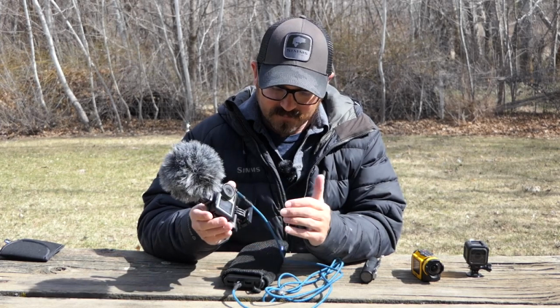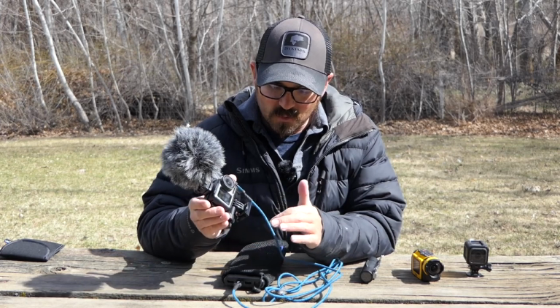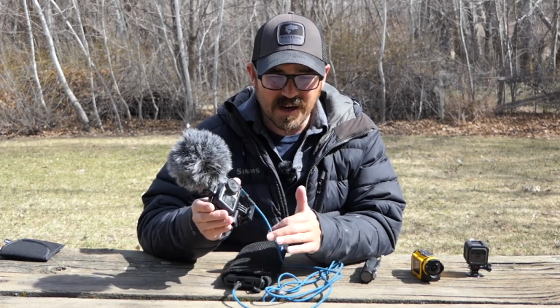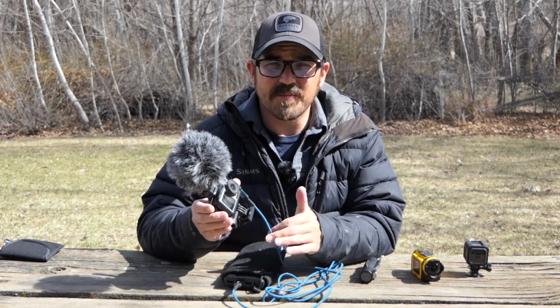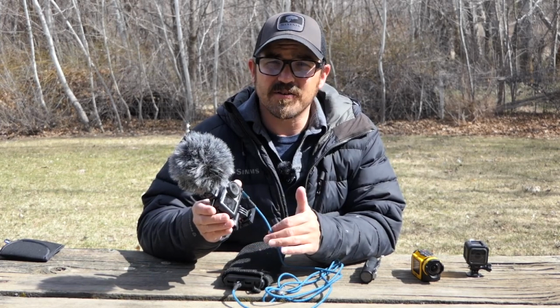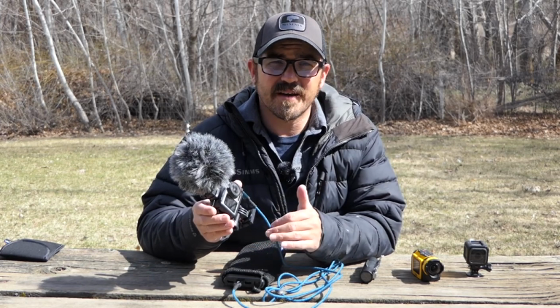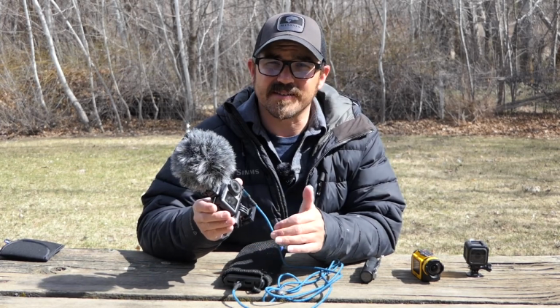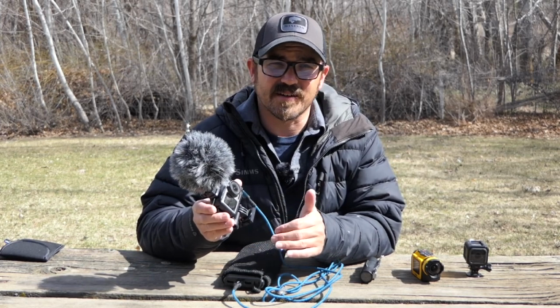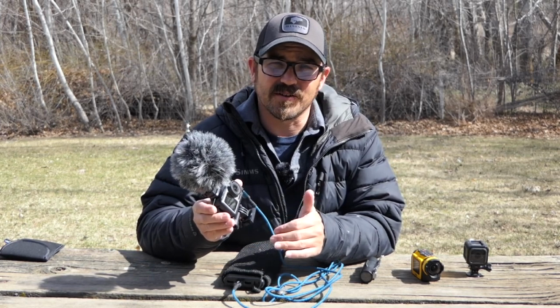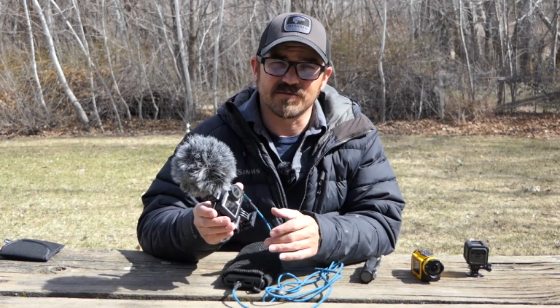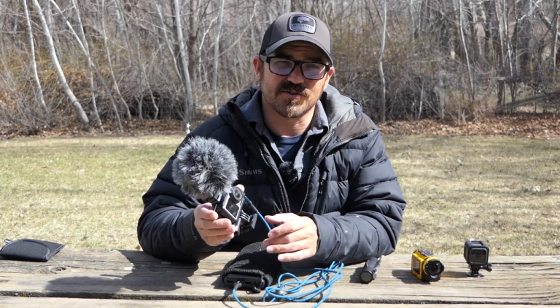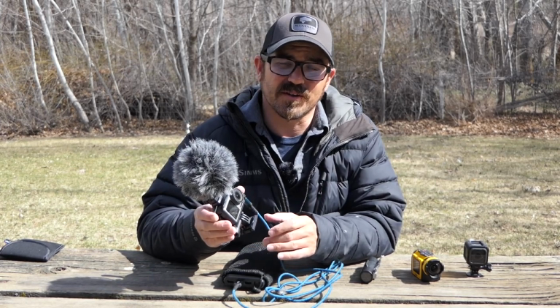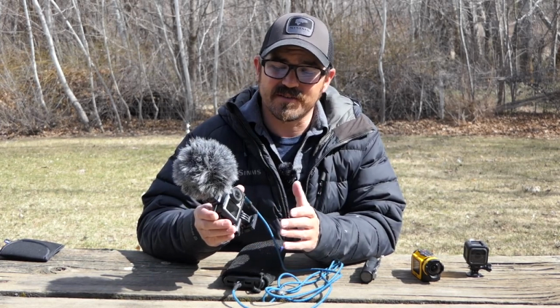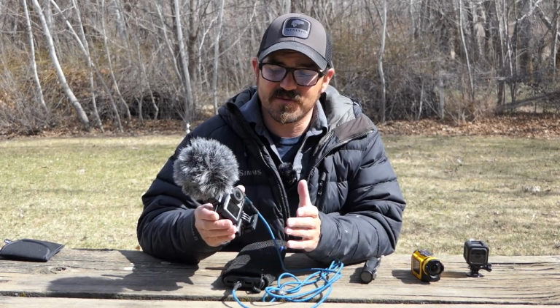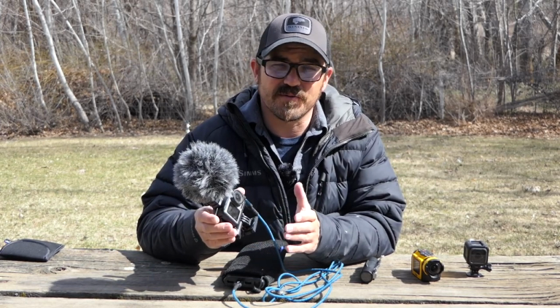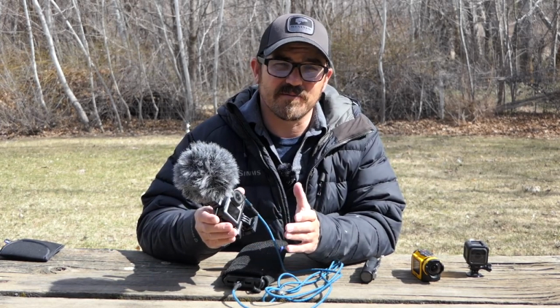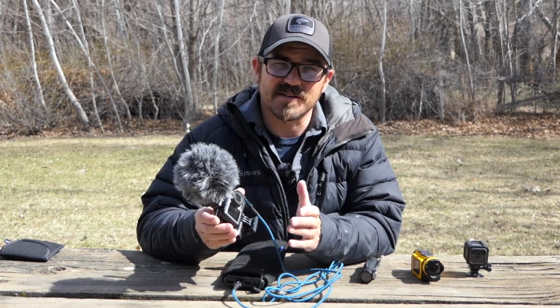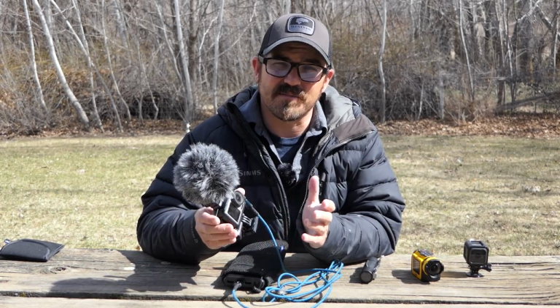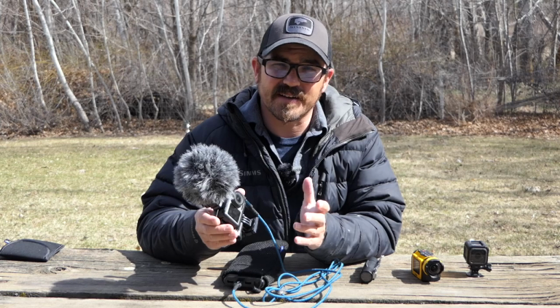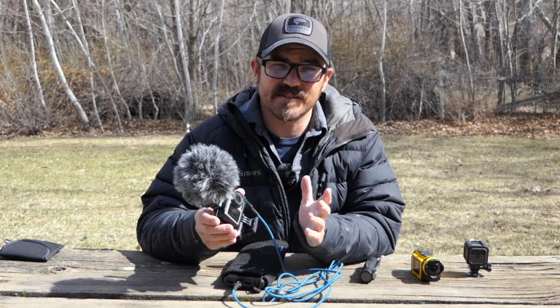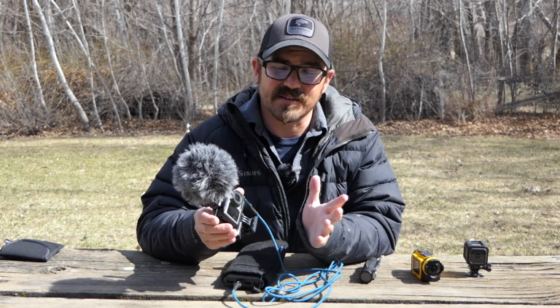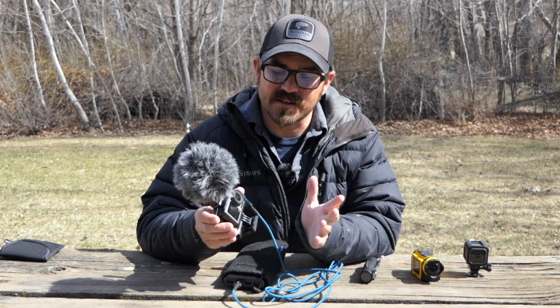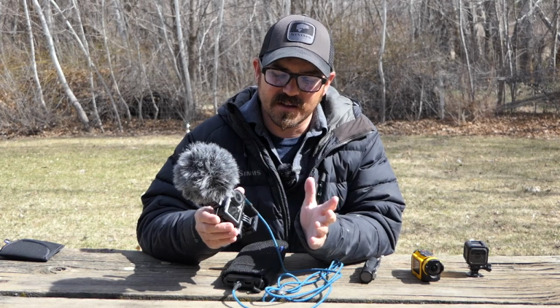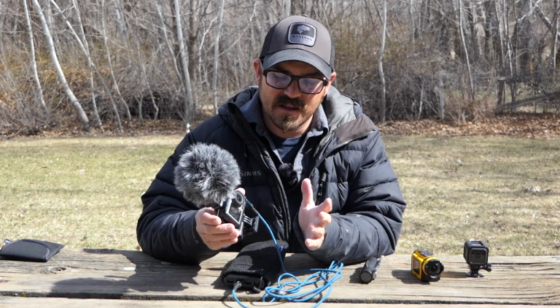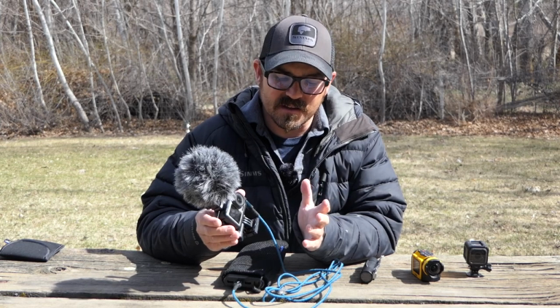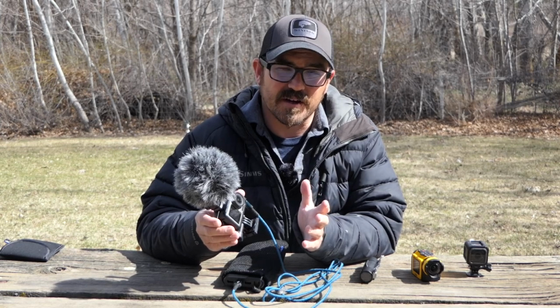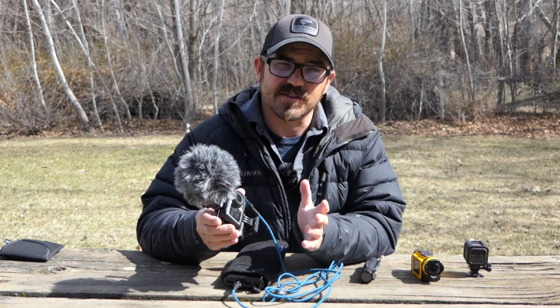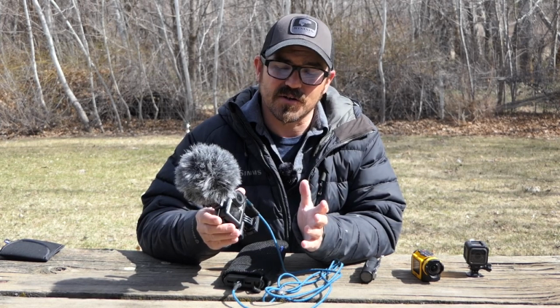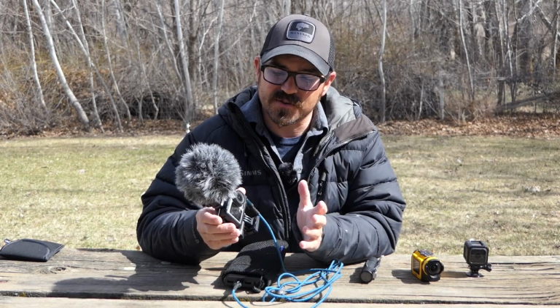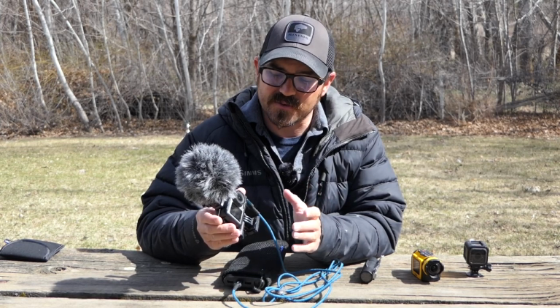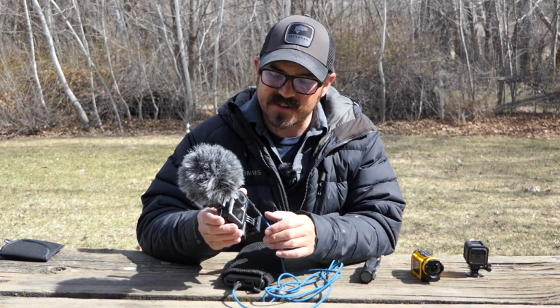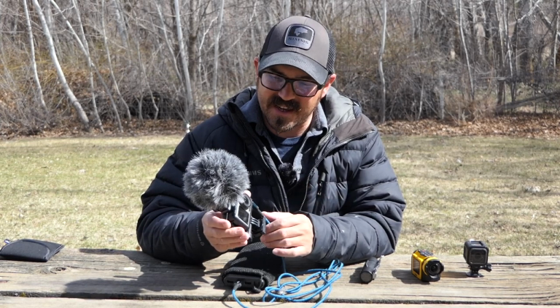Without the battery pack, the DJI Osmo has a relatively short battery life - 45 minutes max and the battery's toast for the day.